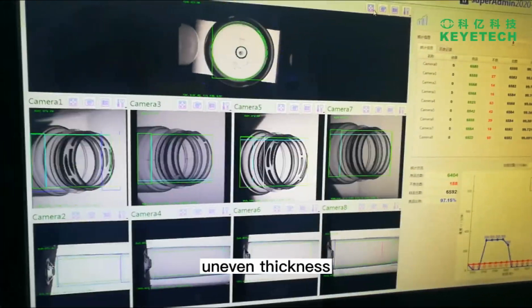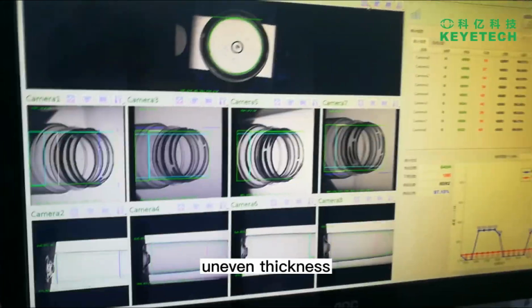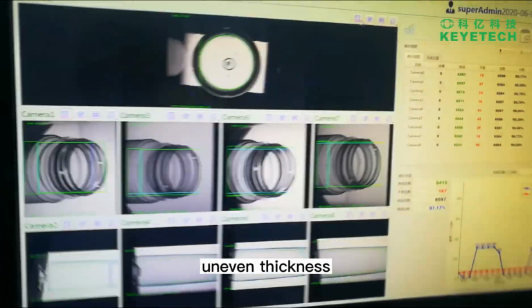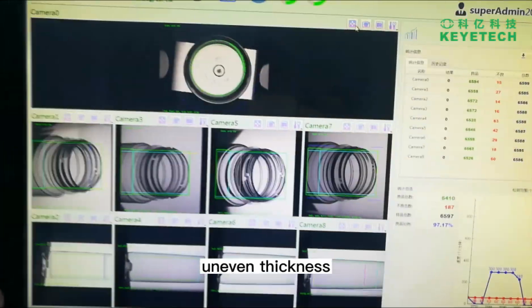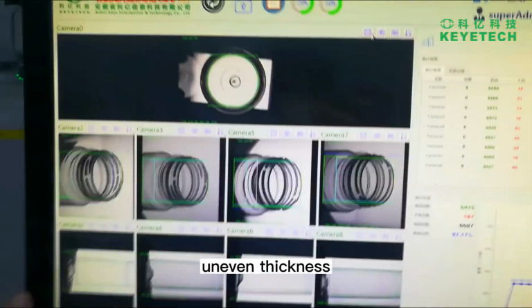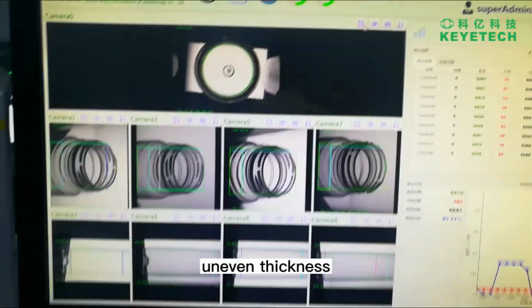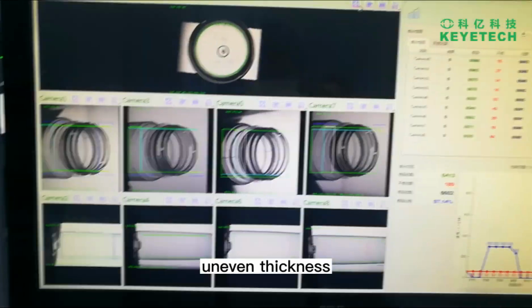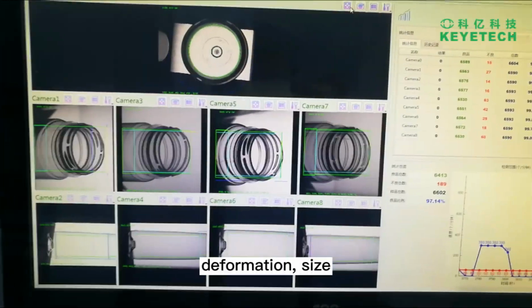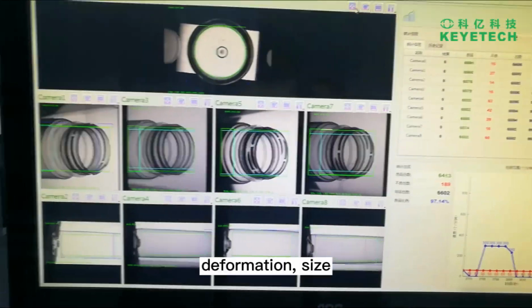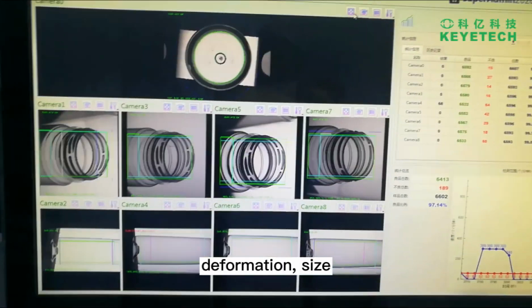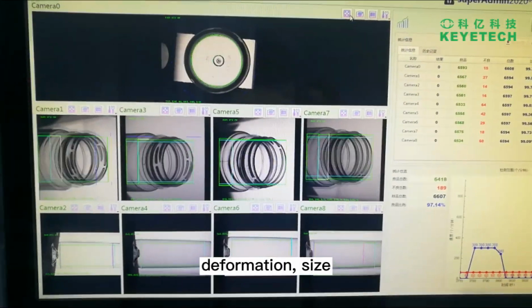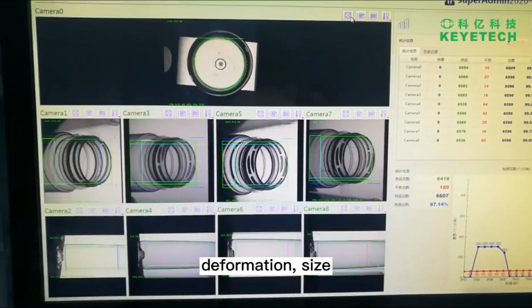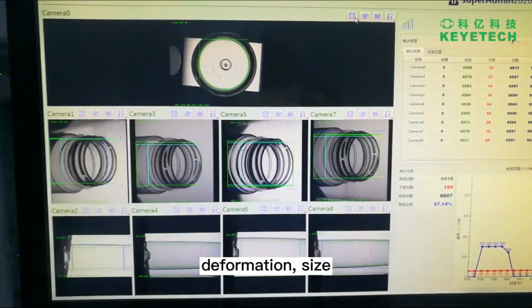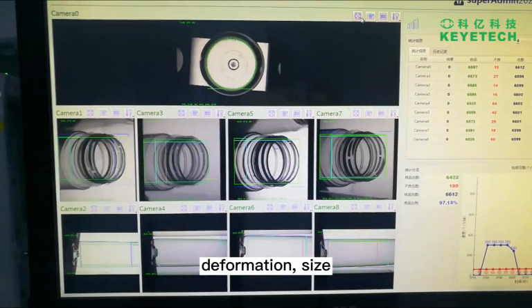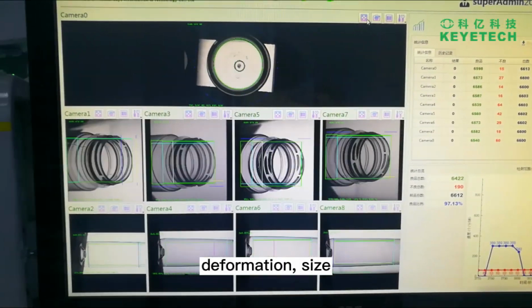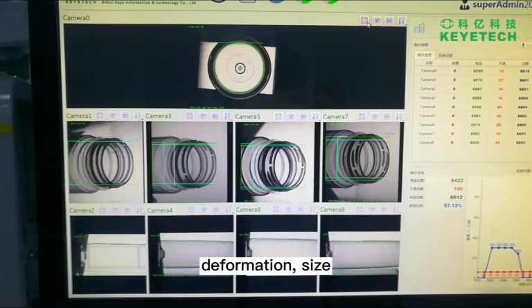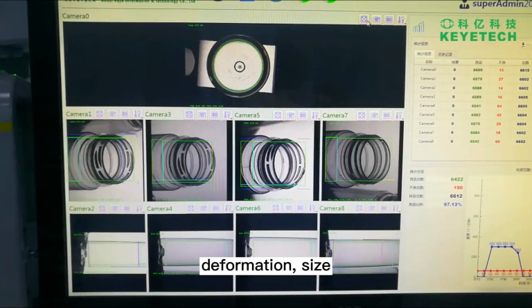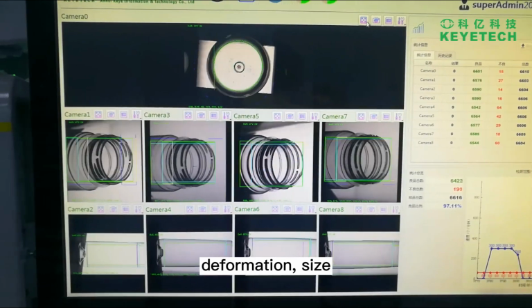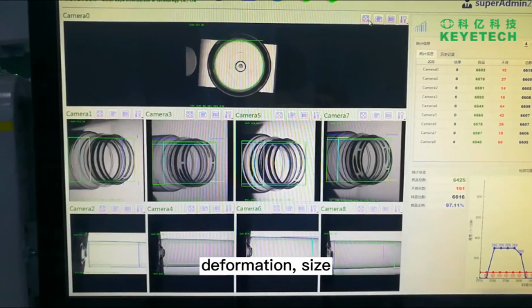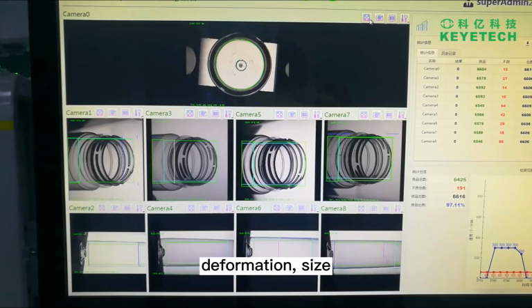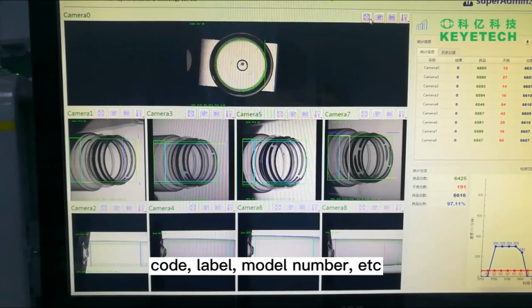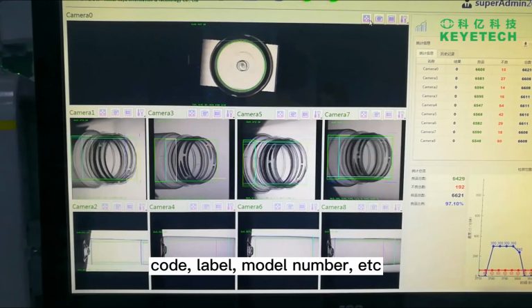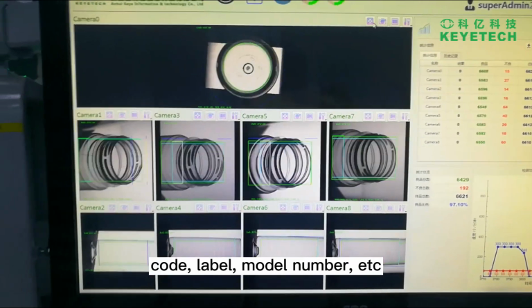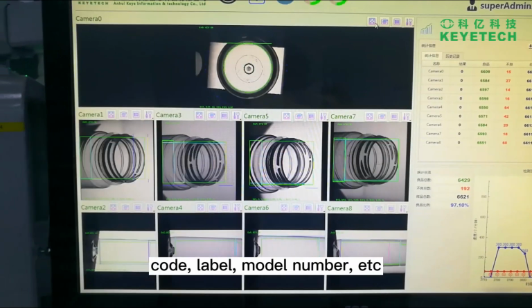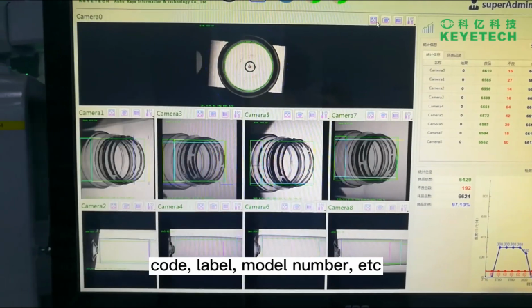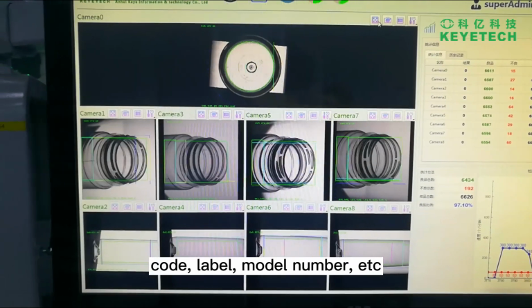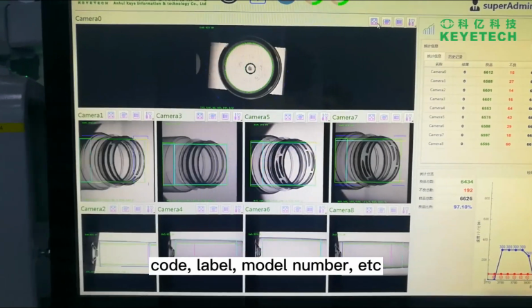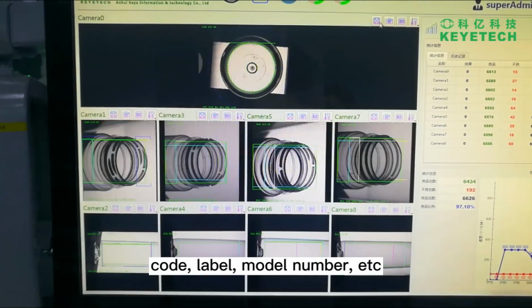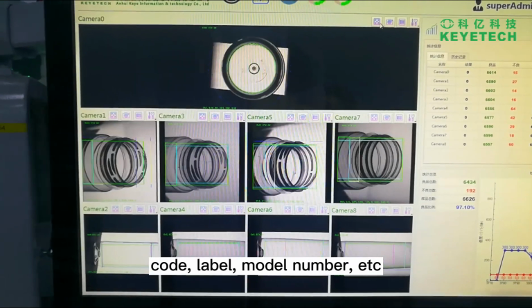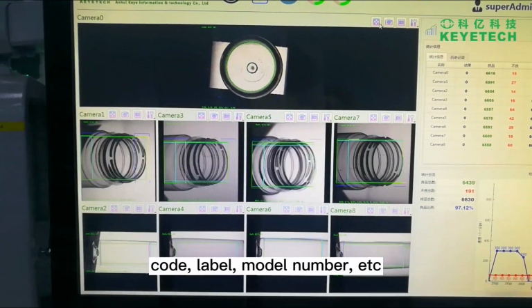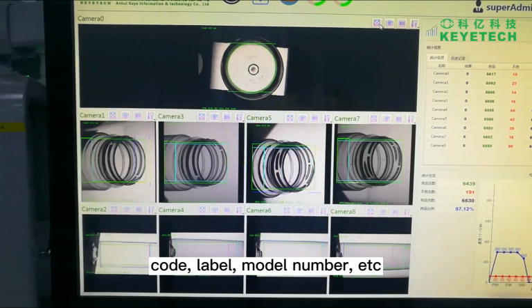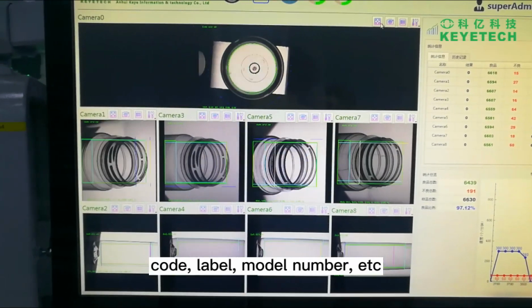Additional detectable issues include uneven thickness, deformation, size, code, label, and model number.